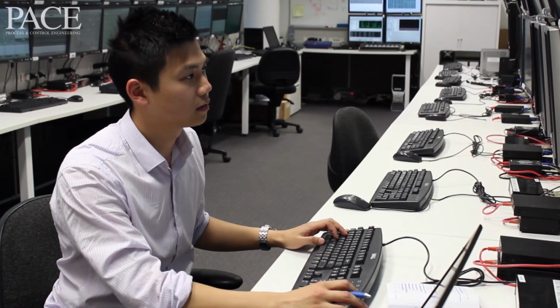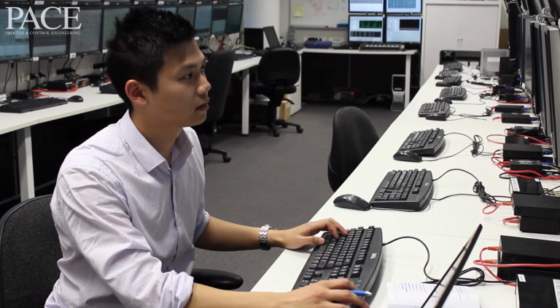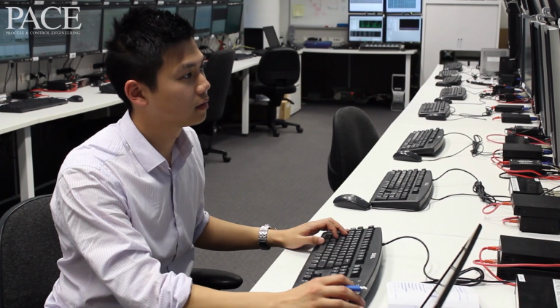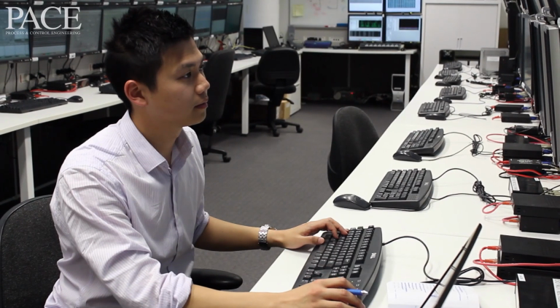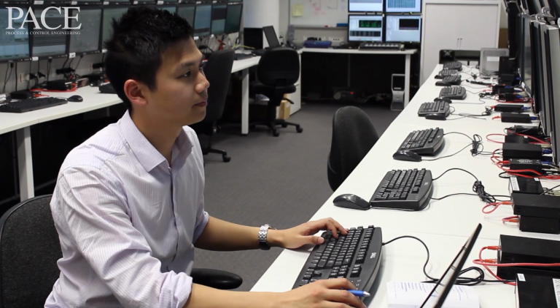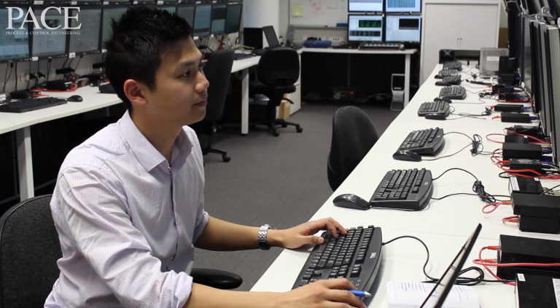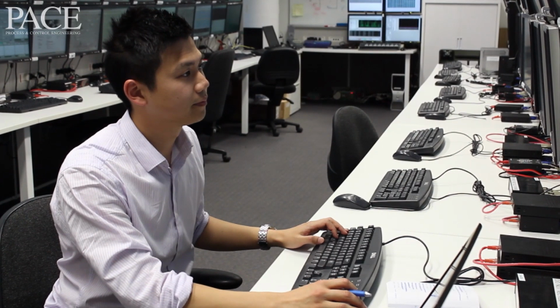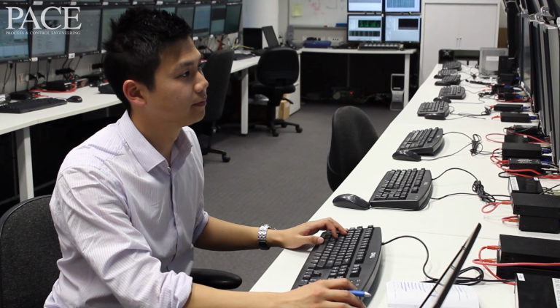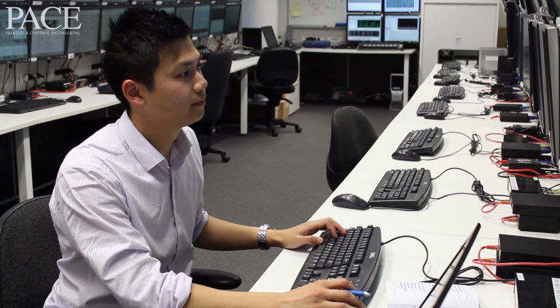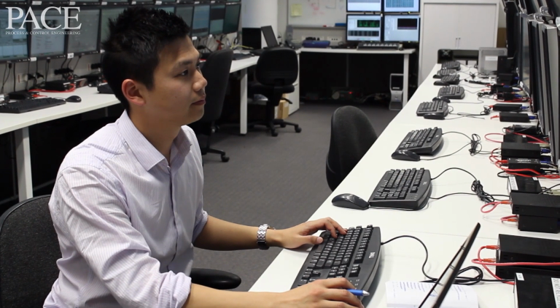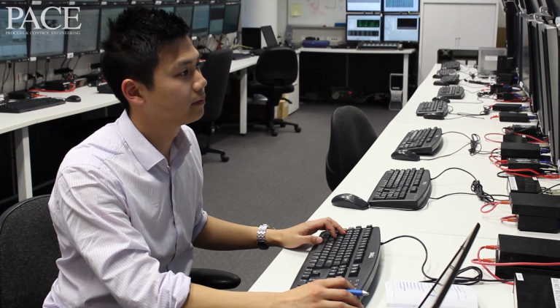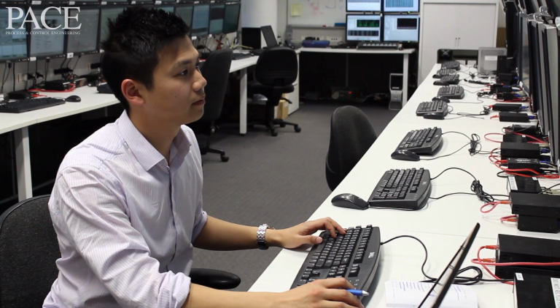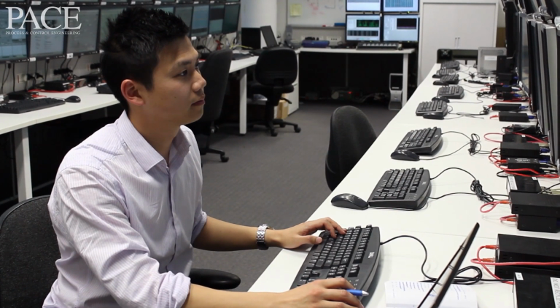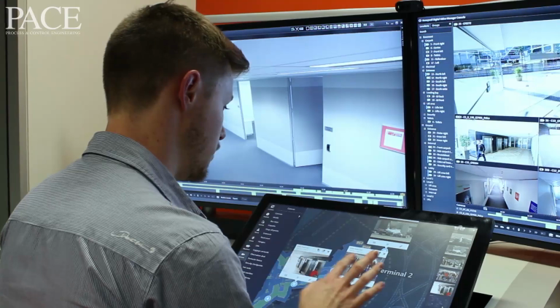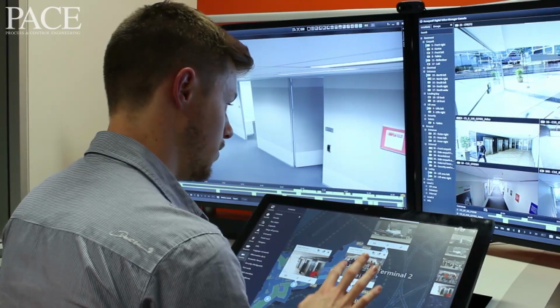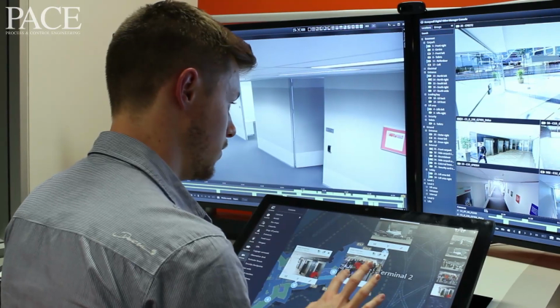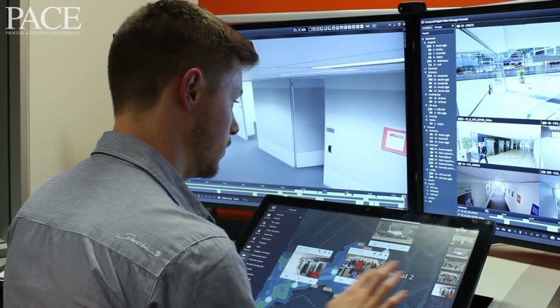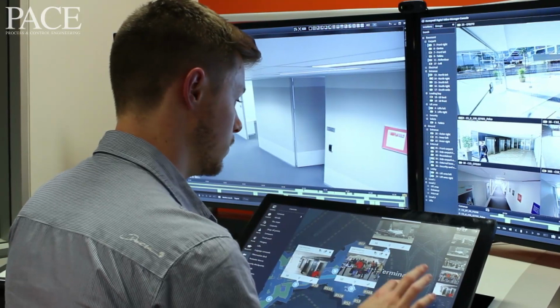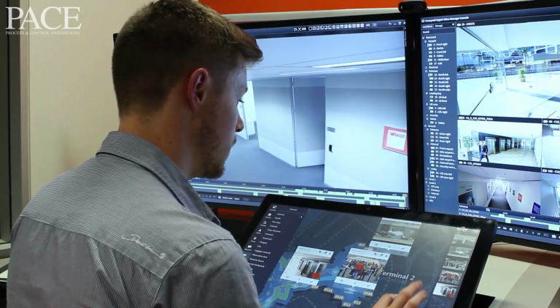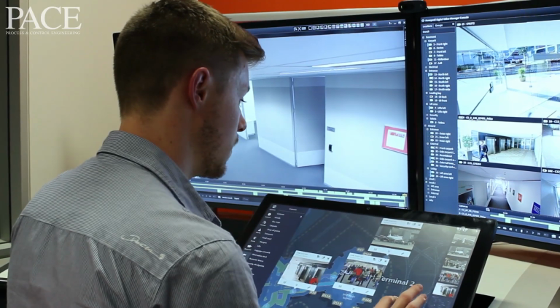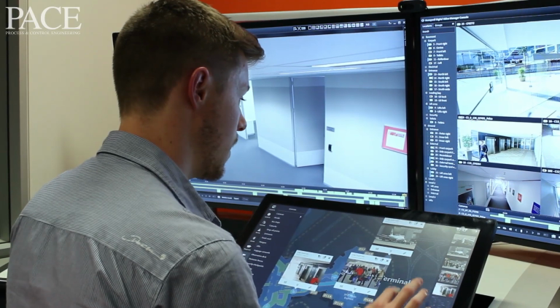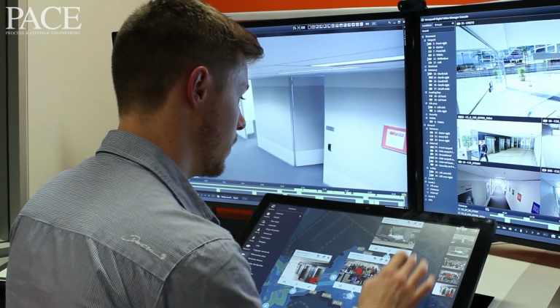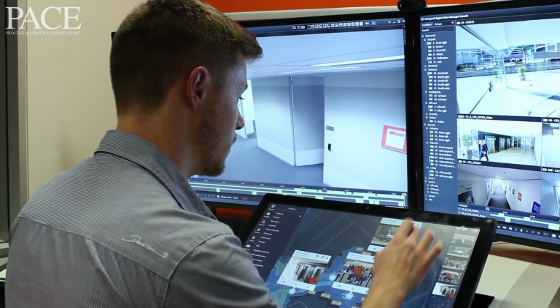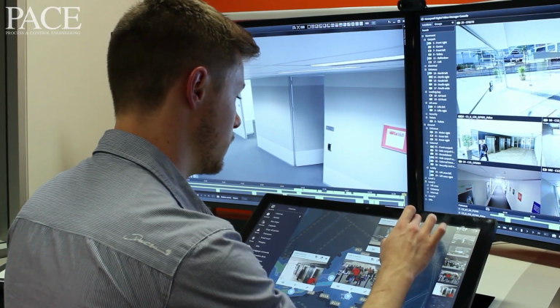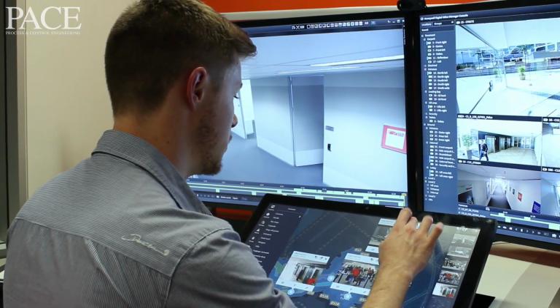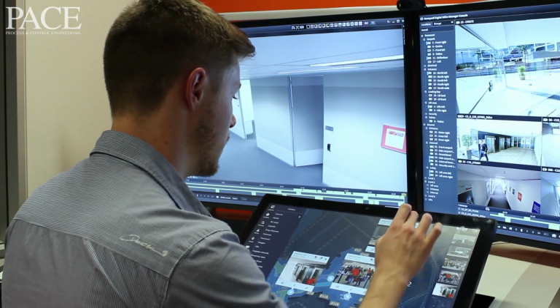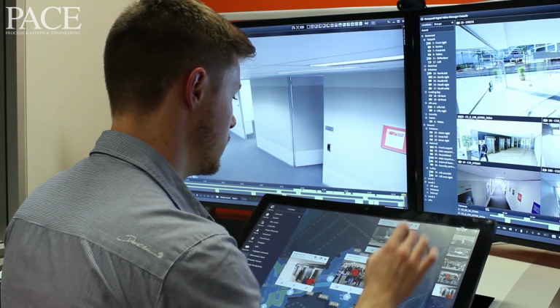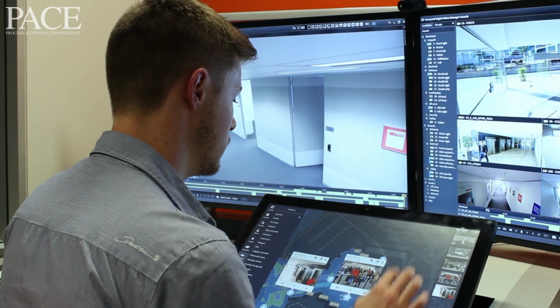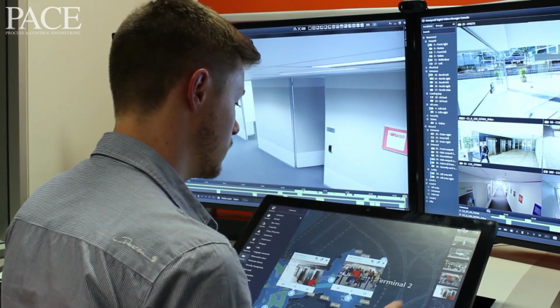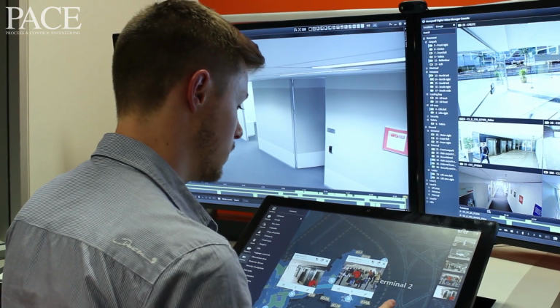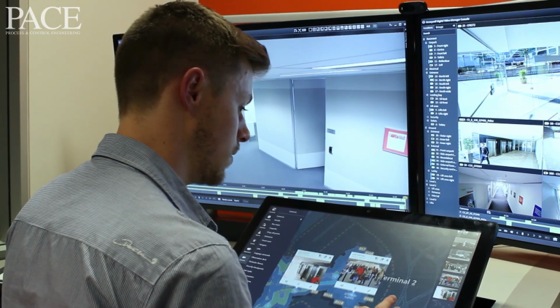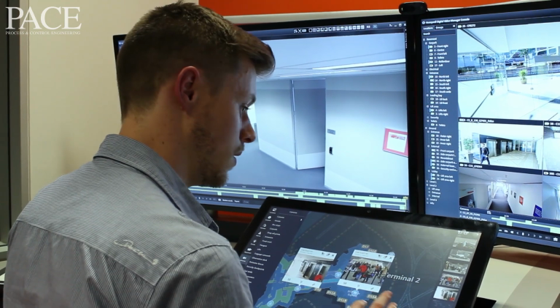In February this year, the Honeywell Software Centre celebrated its 30-year anniversary.